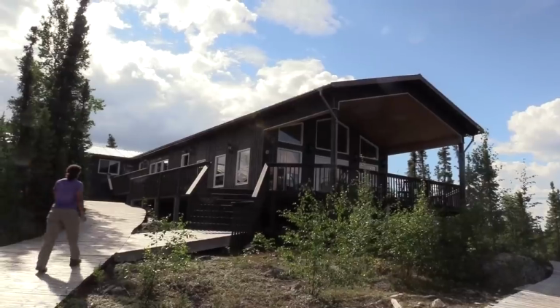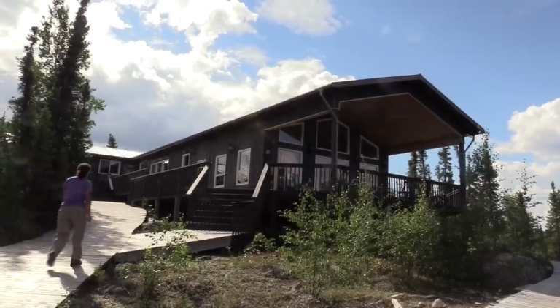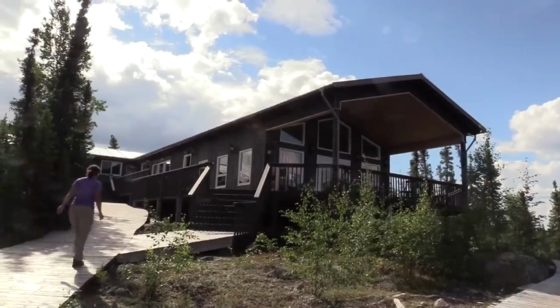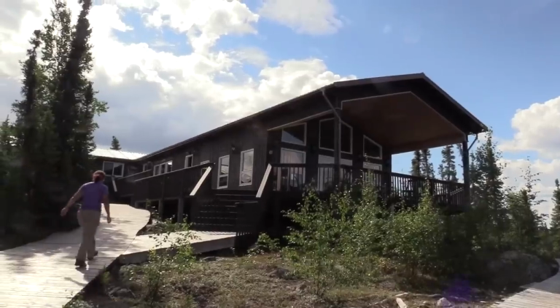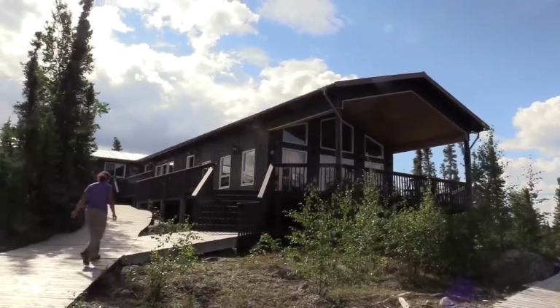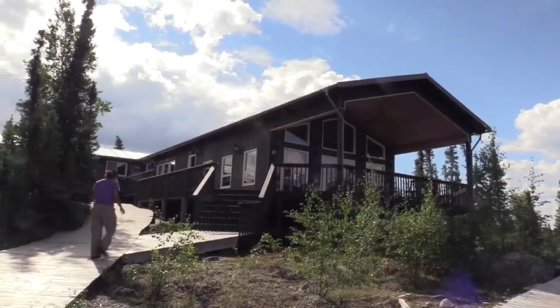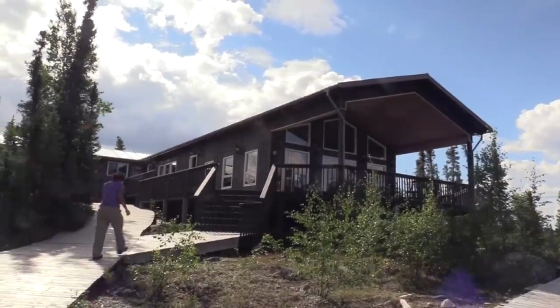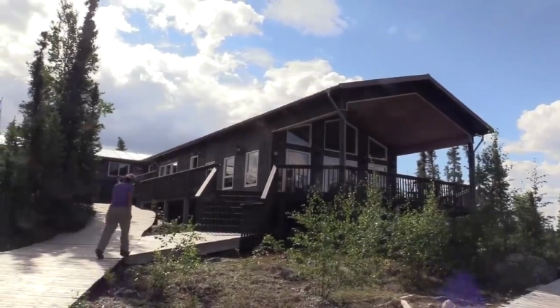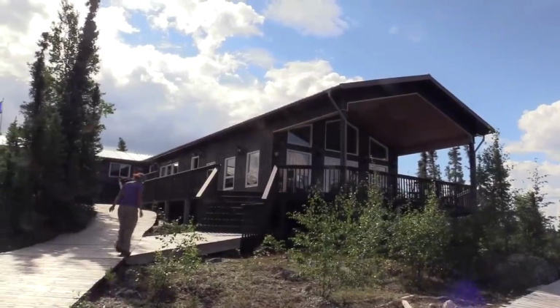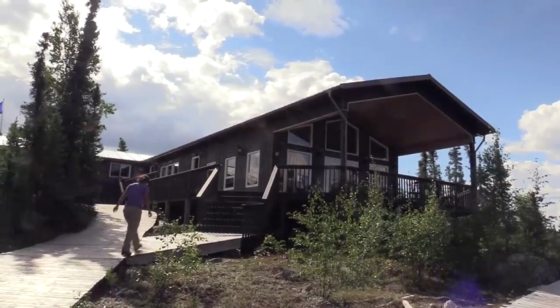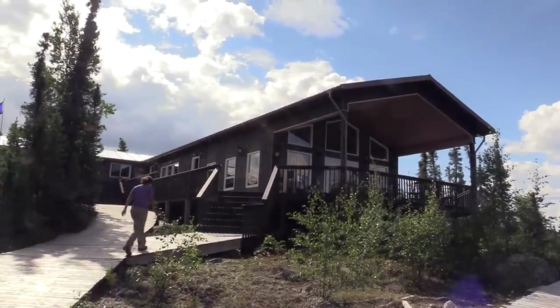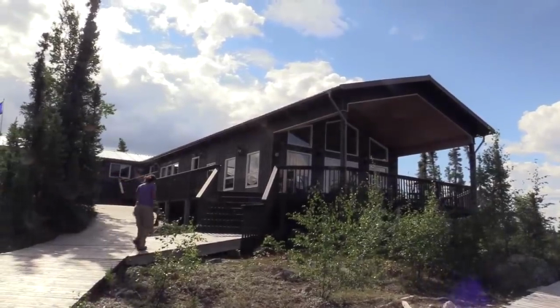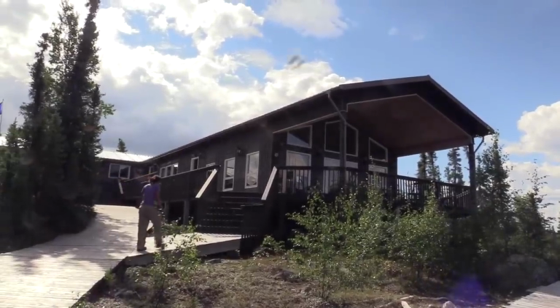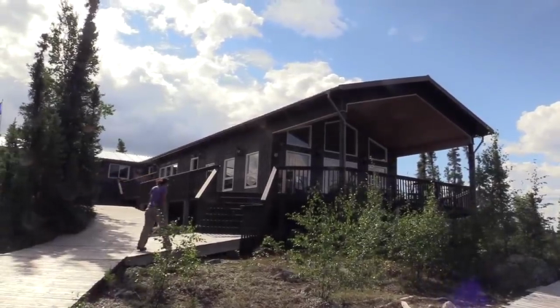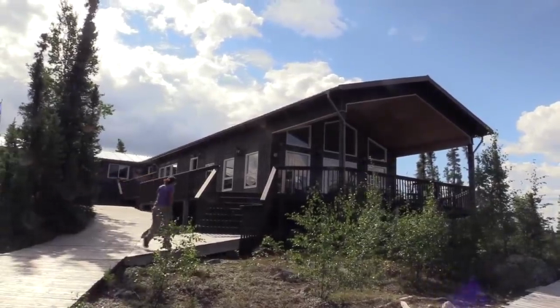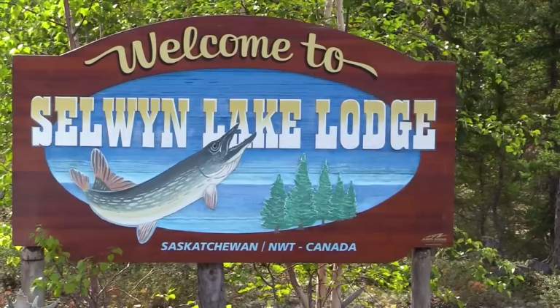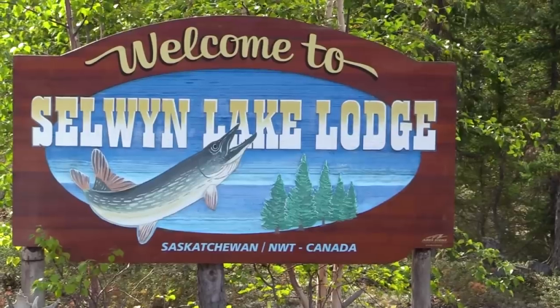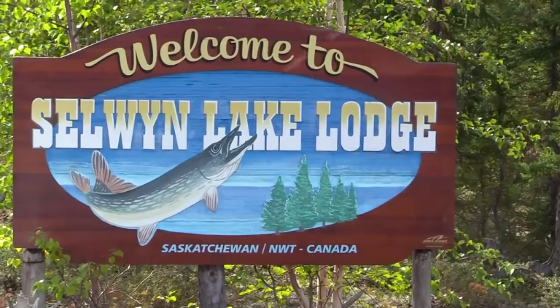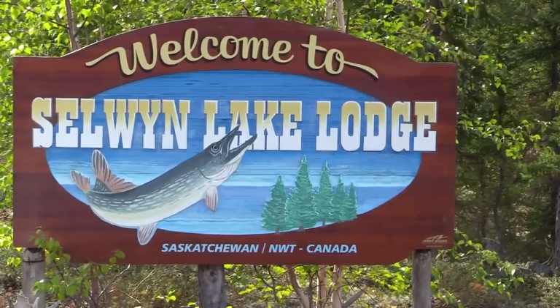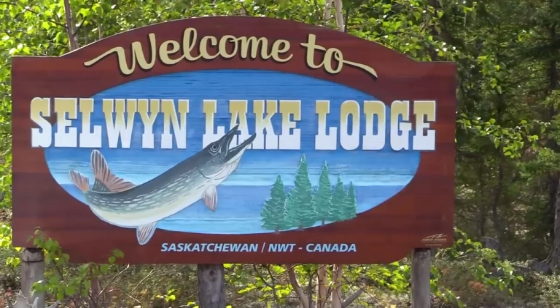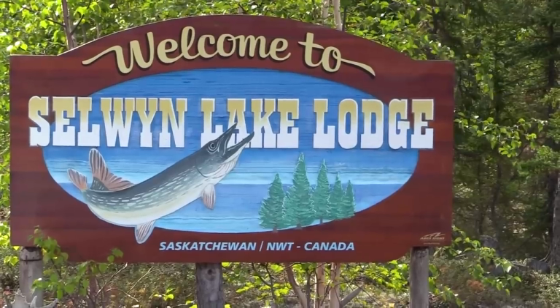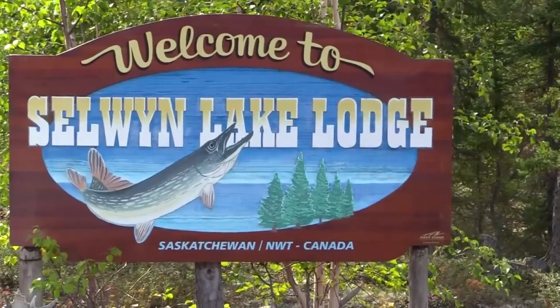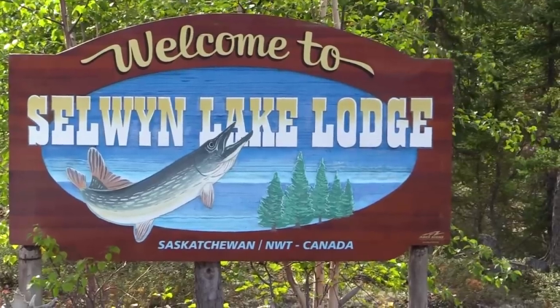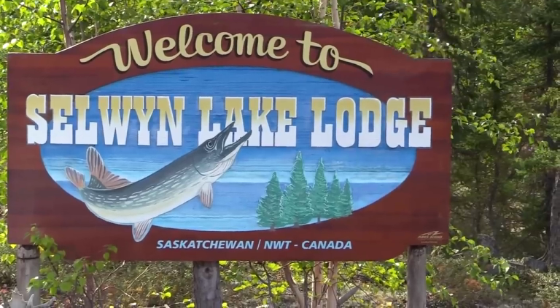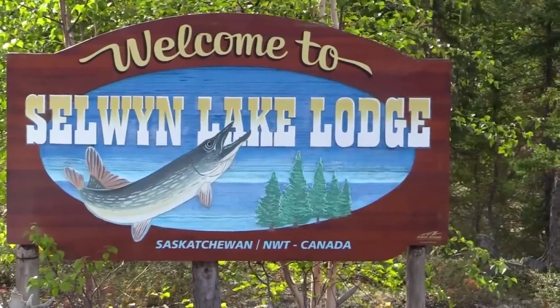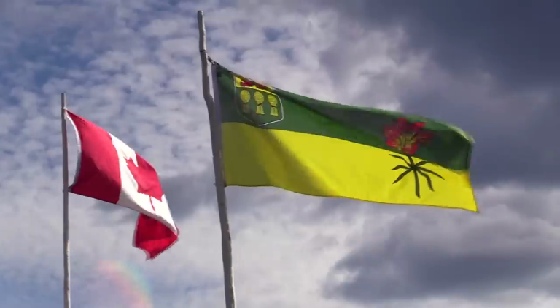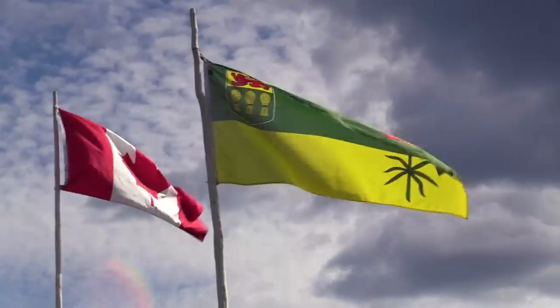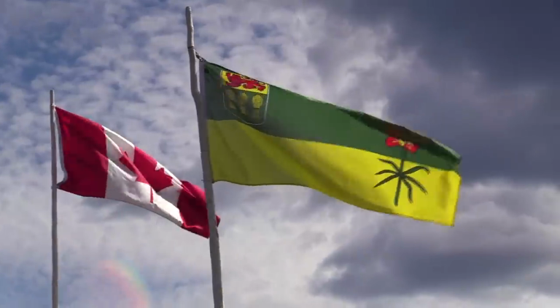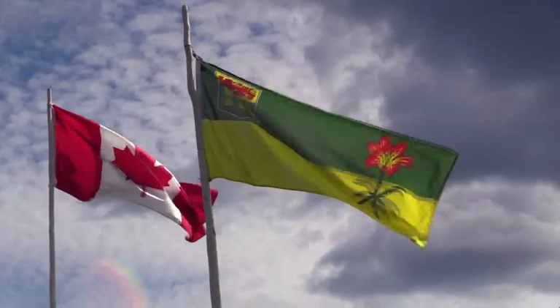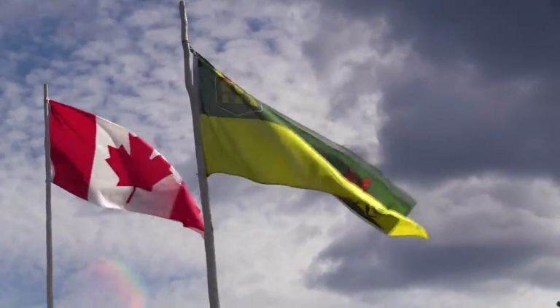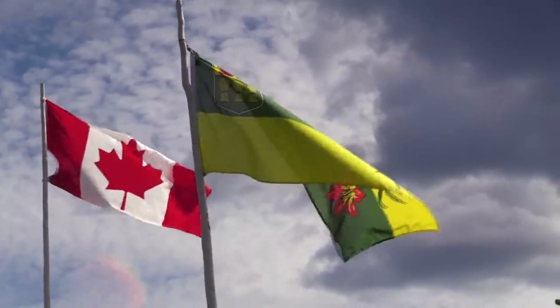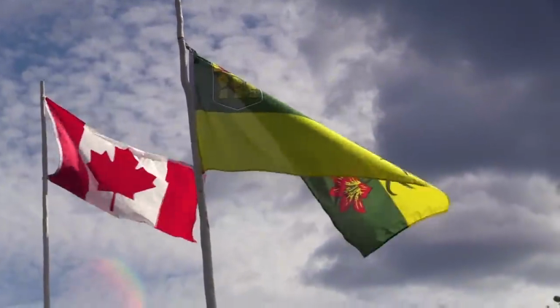Here we are at Selwyn Lodge on Selwyn Lake, and this is our starting point for our trip down the Porcupine River.